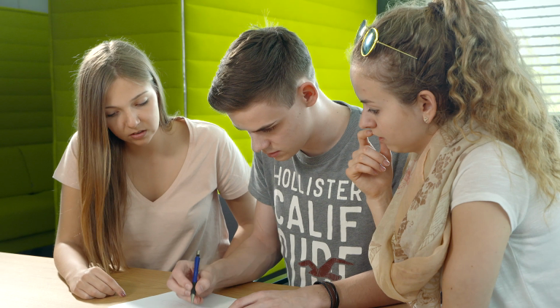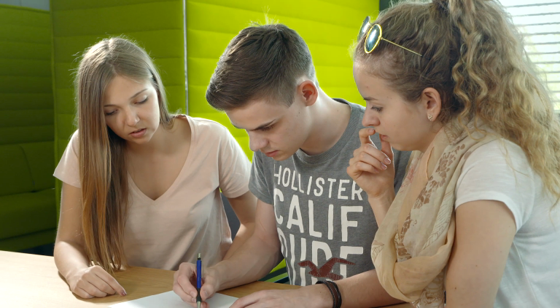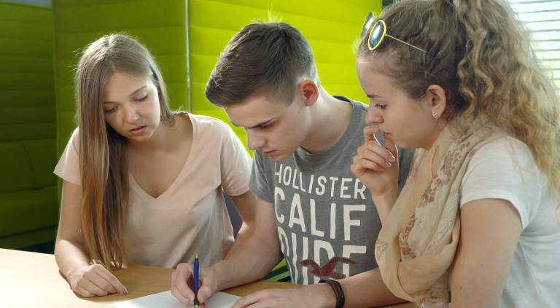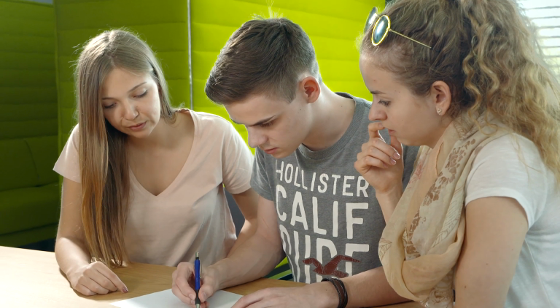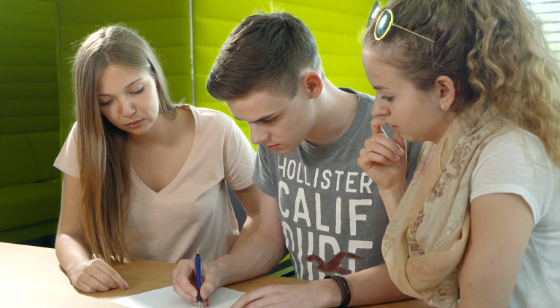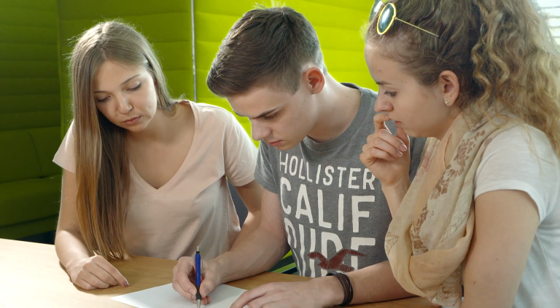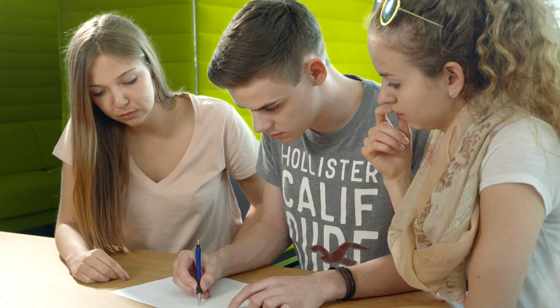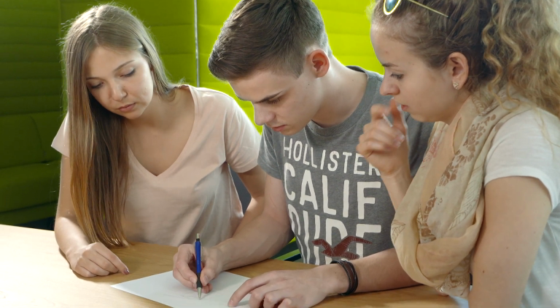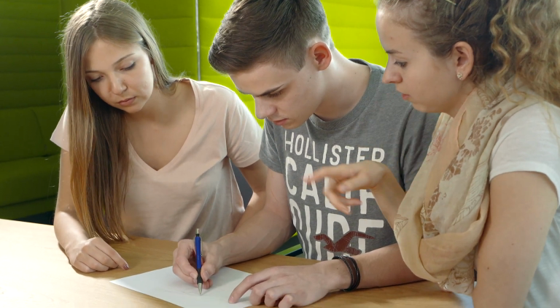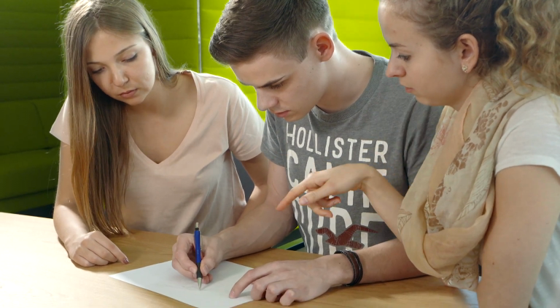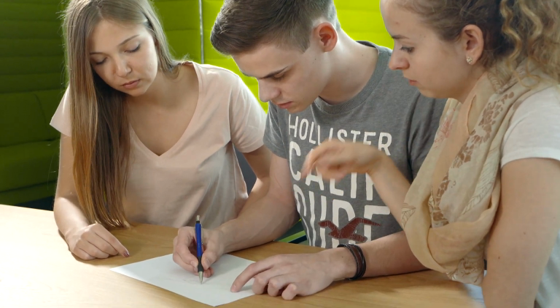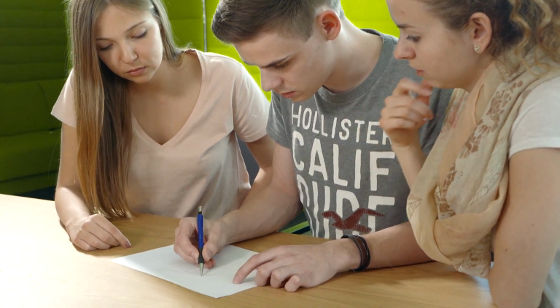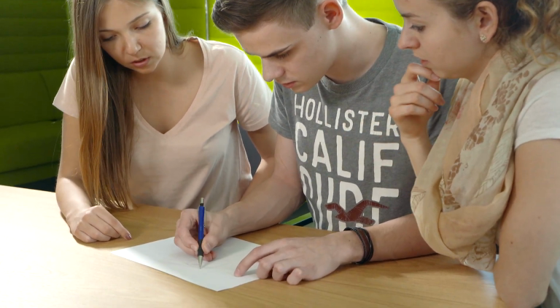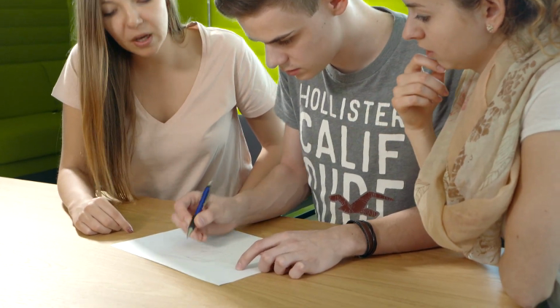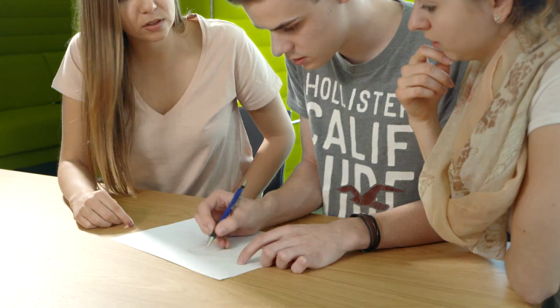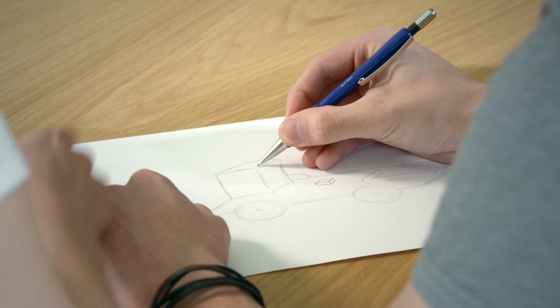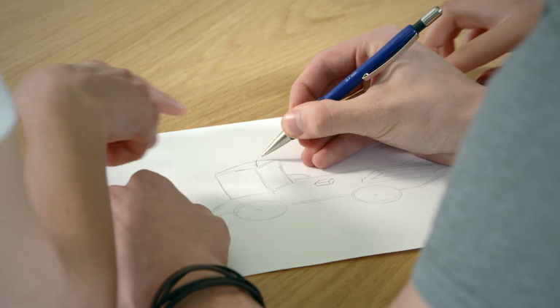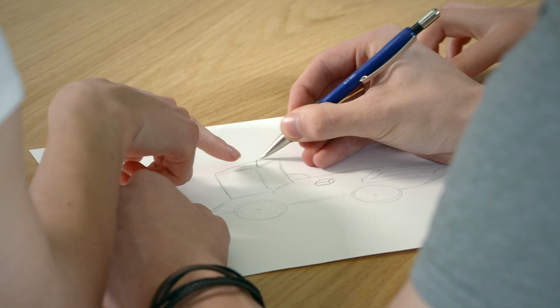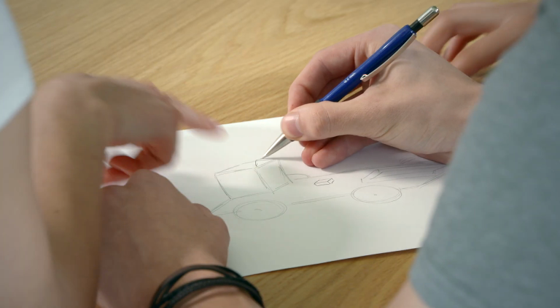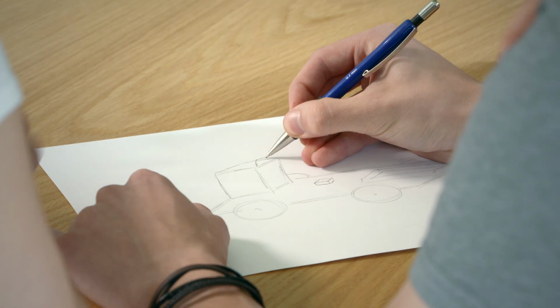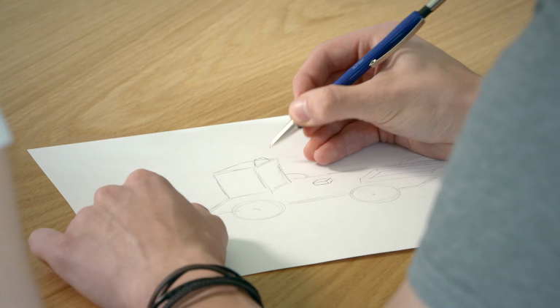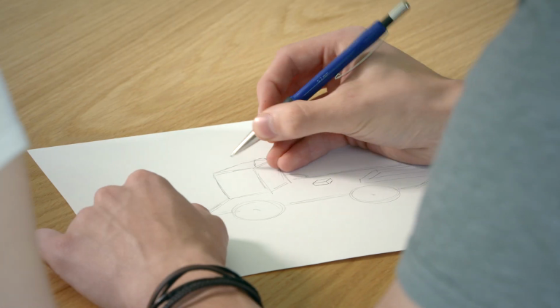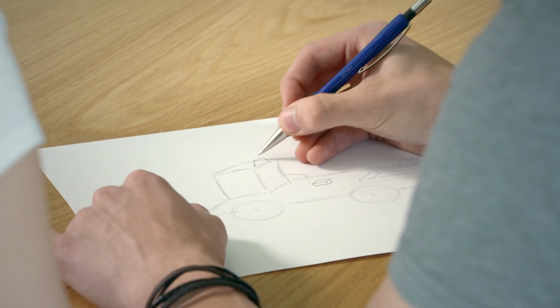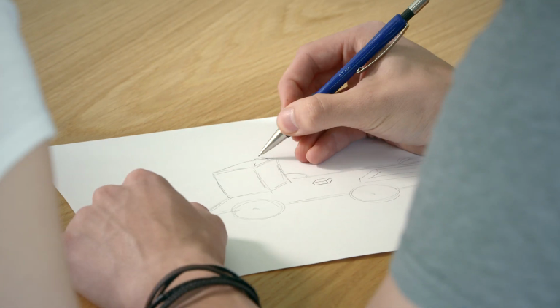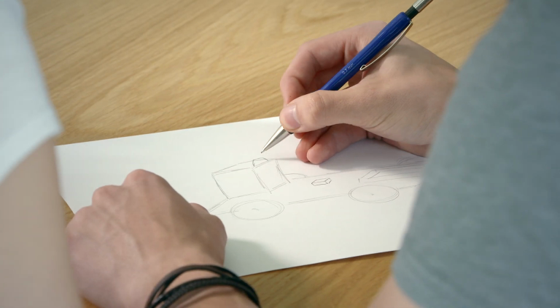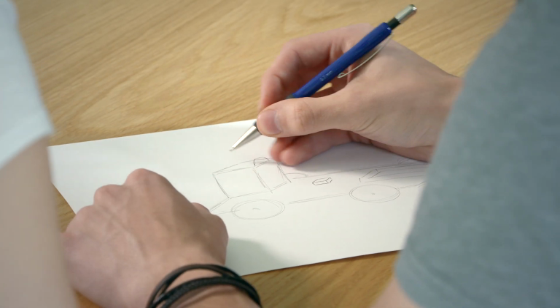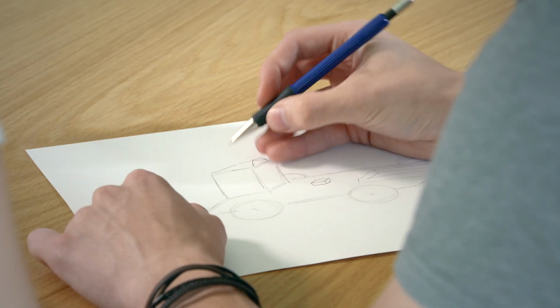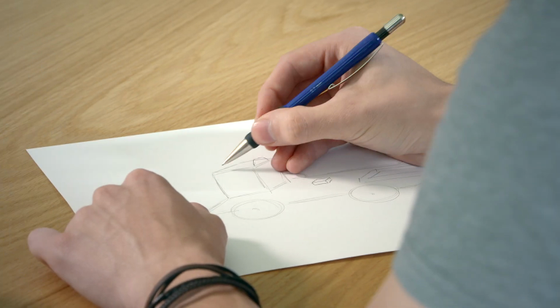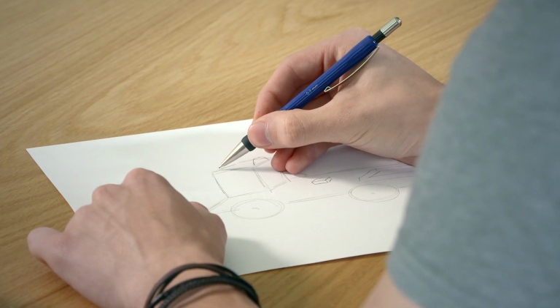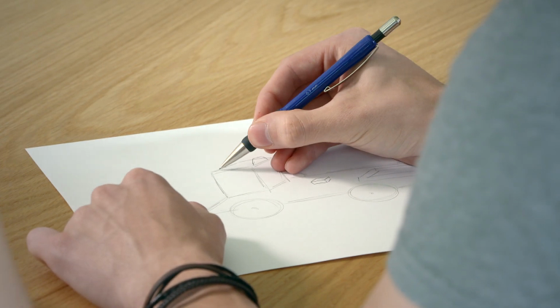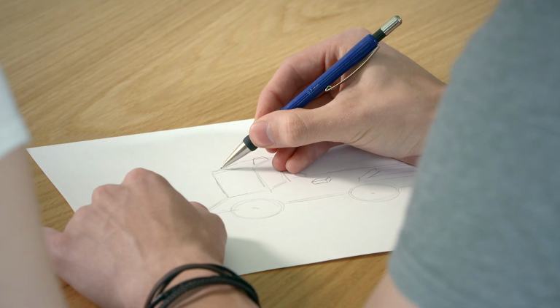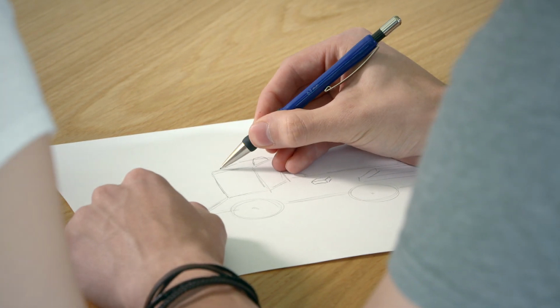We use sketches to put our ideas to paper. They help us brainstorm what the finished object might look like later.